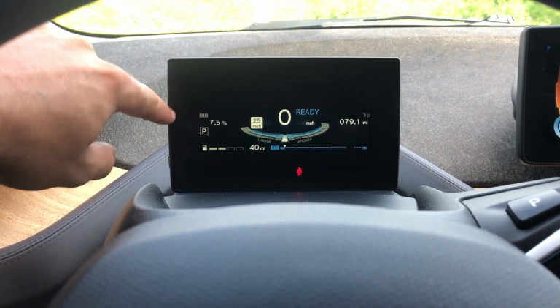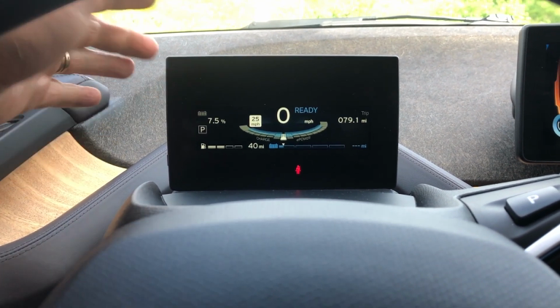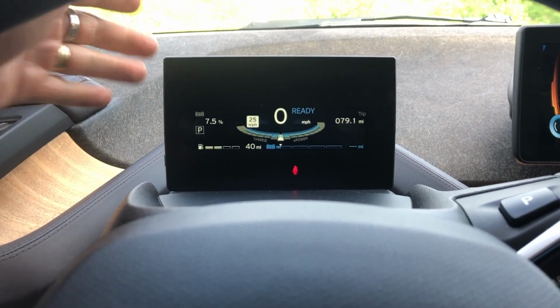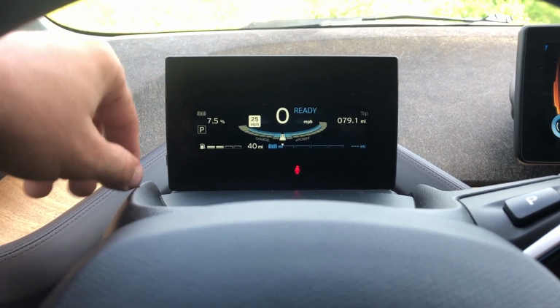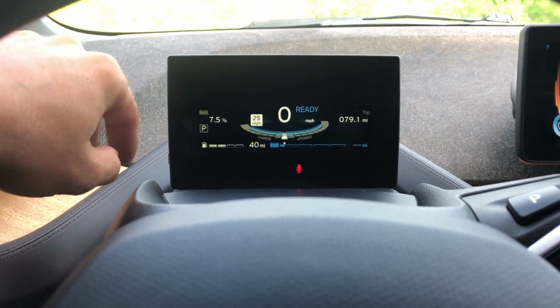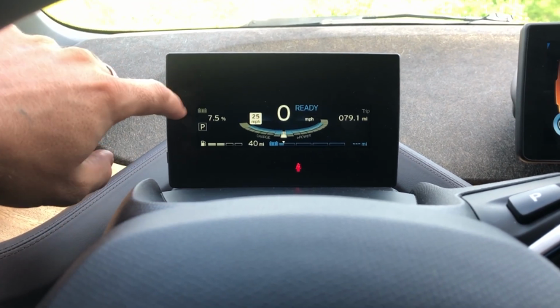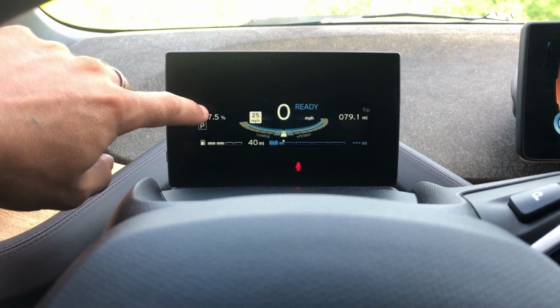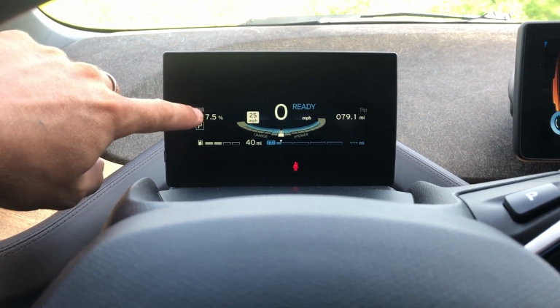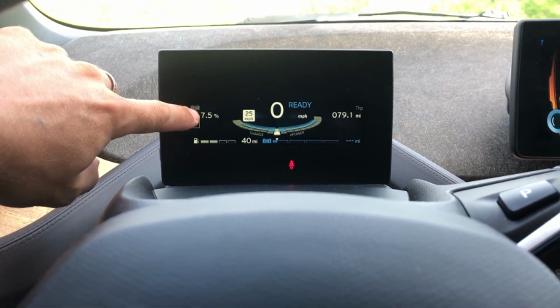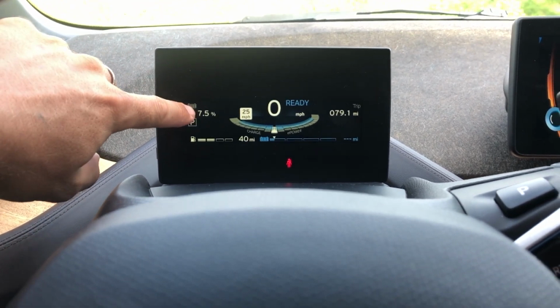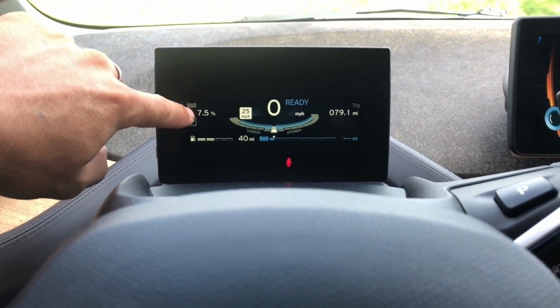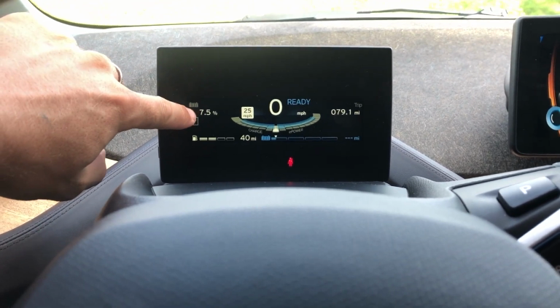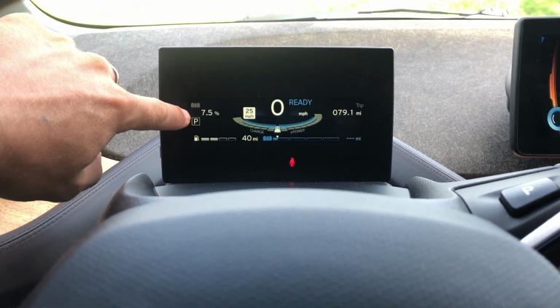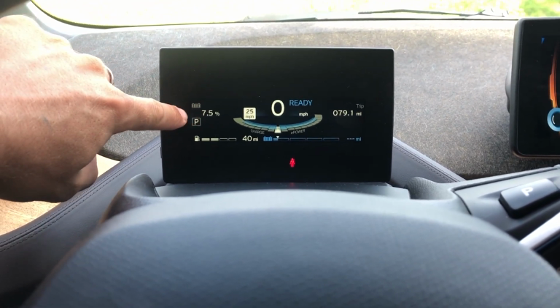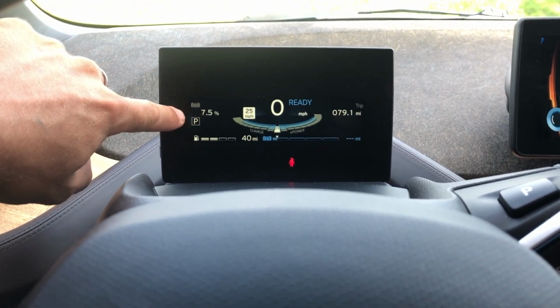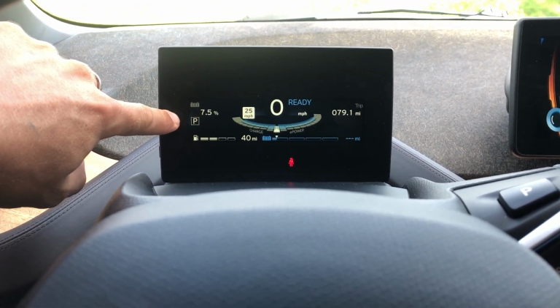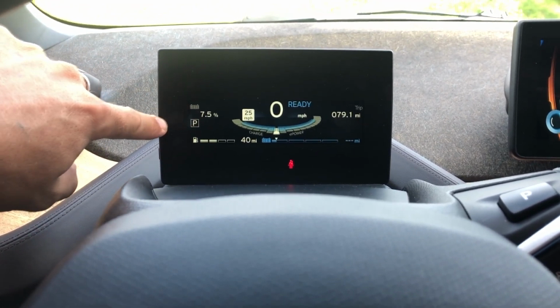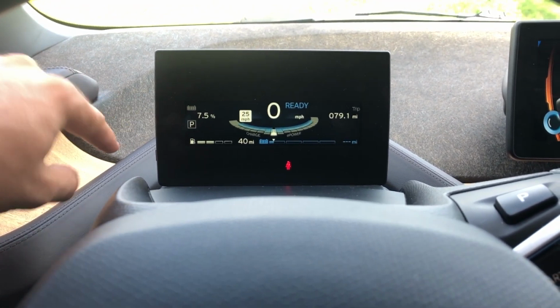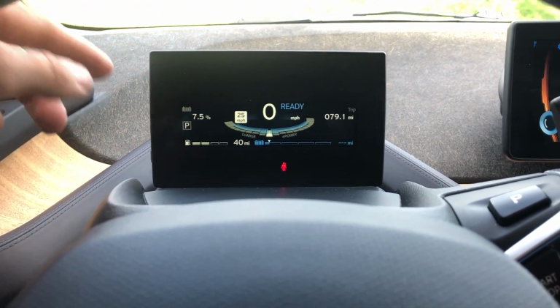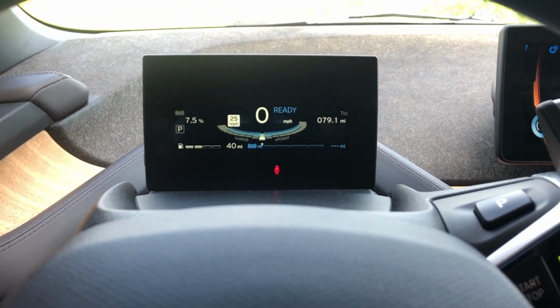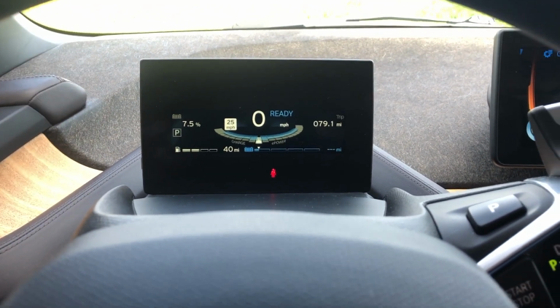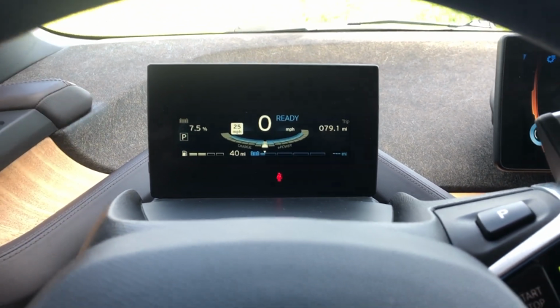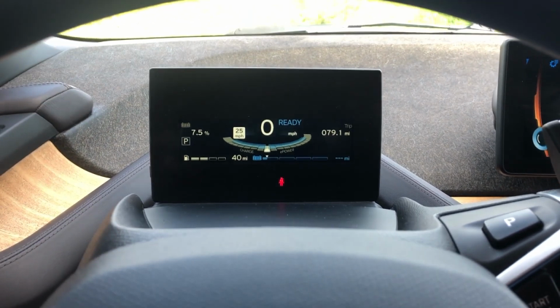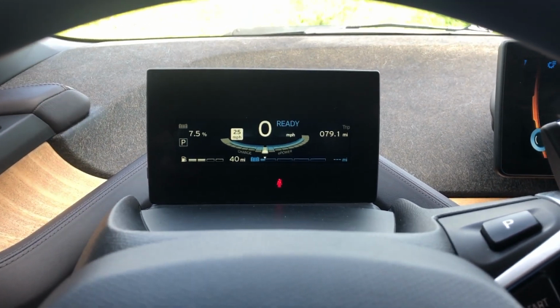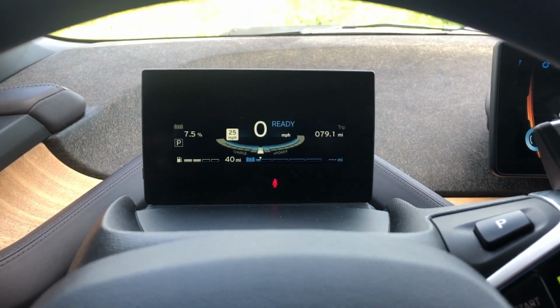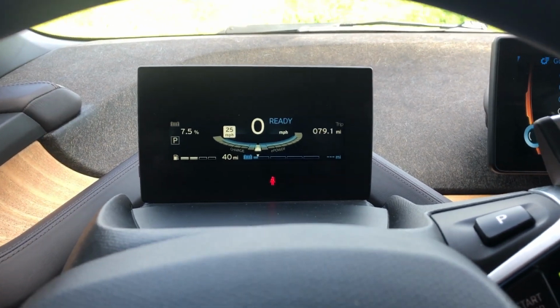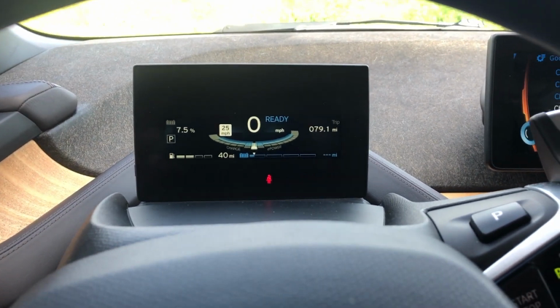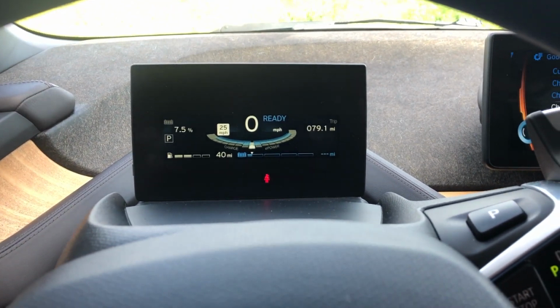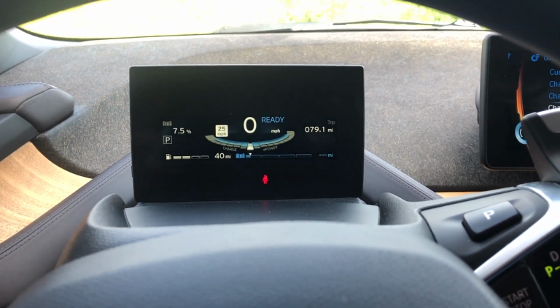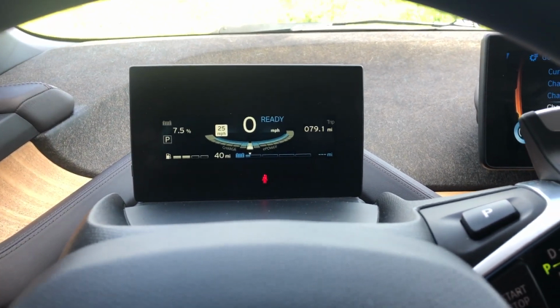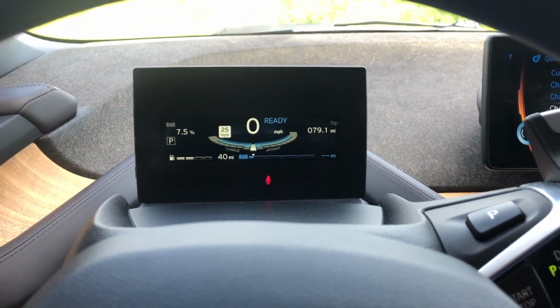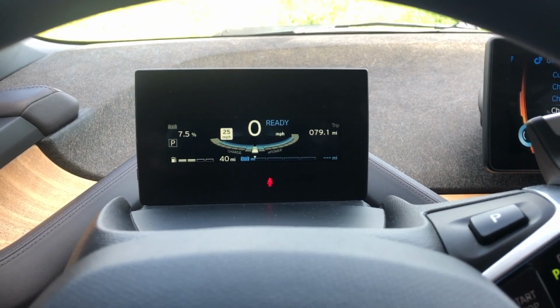So I guess we're starting here at seven and a half percent. Let's go ahead and plug this car up.